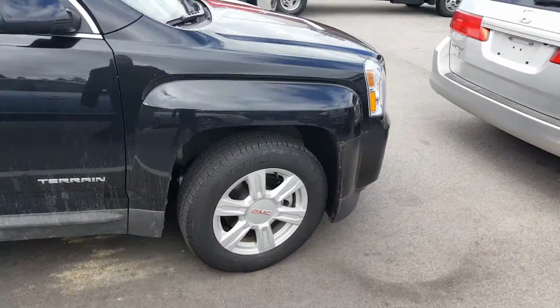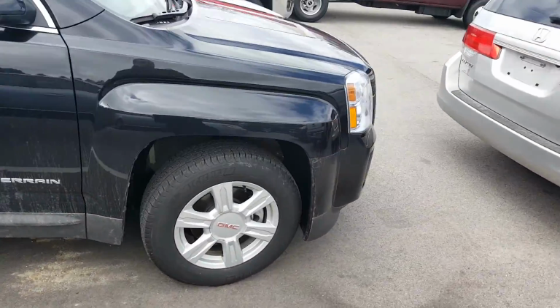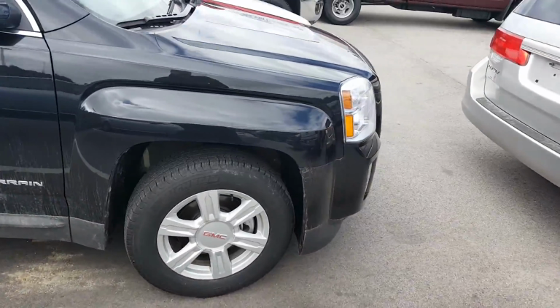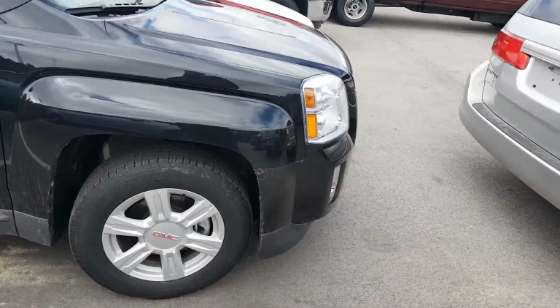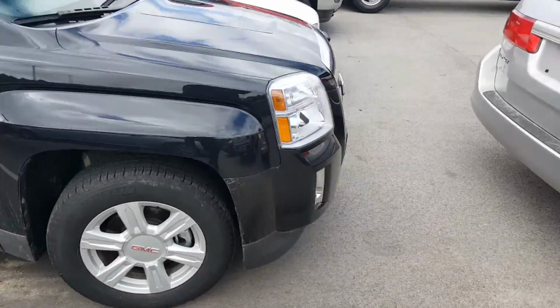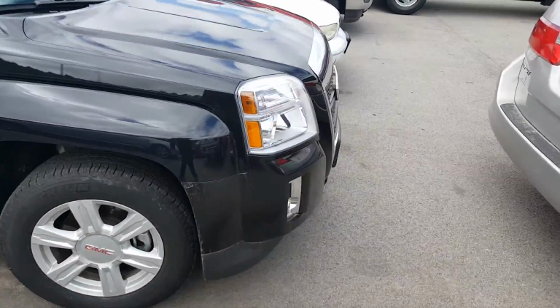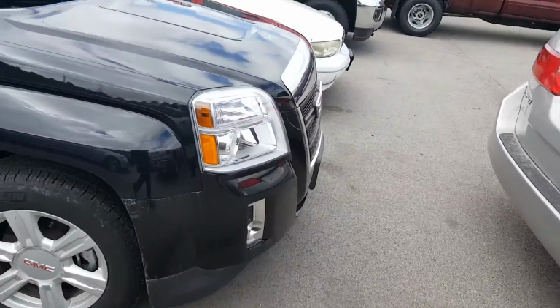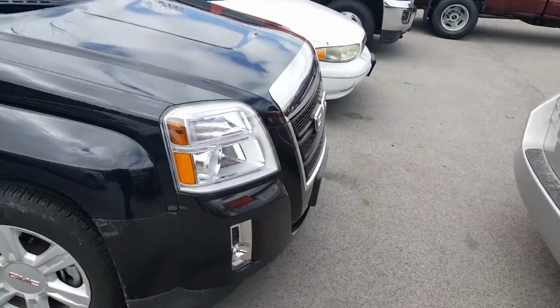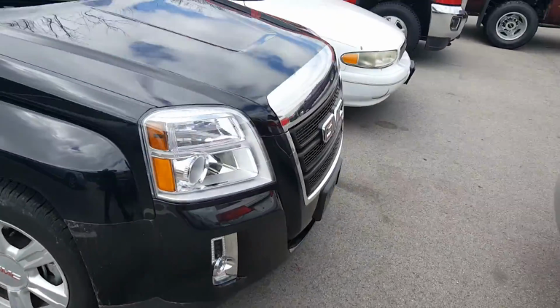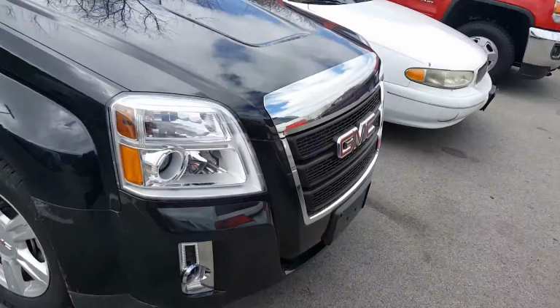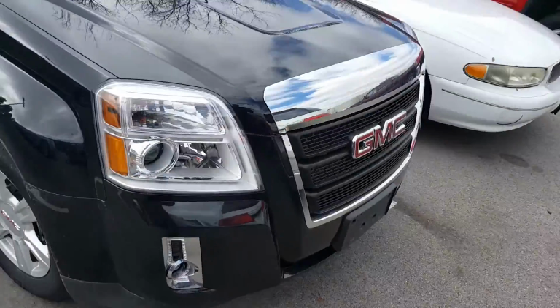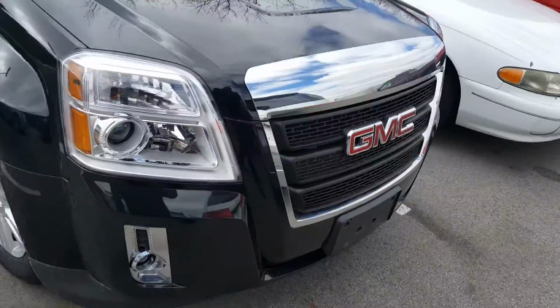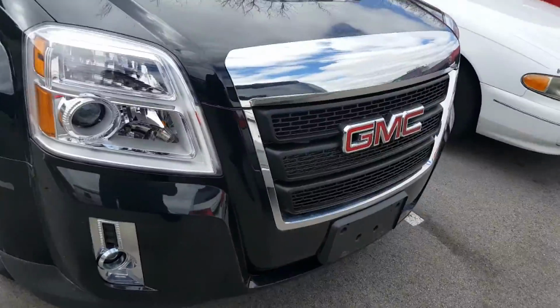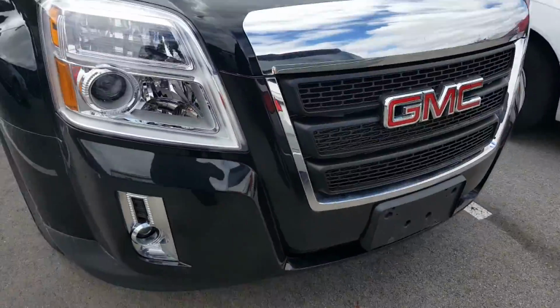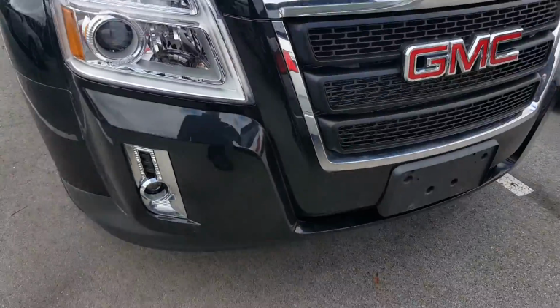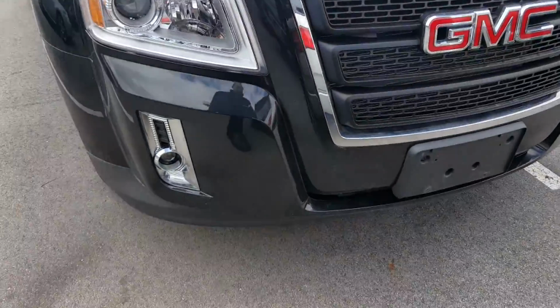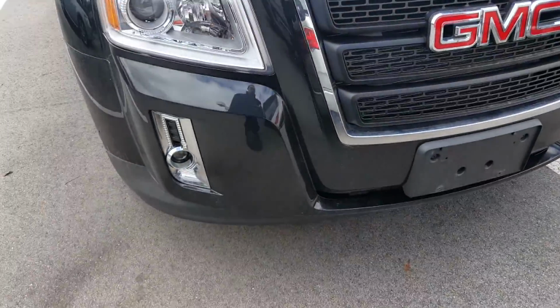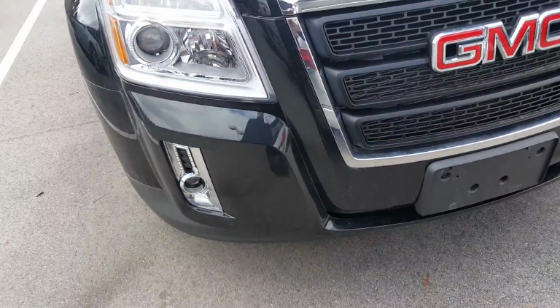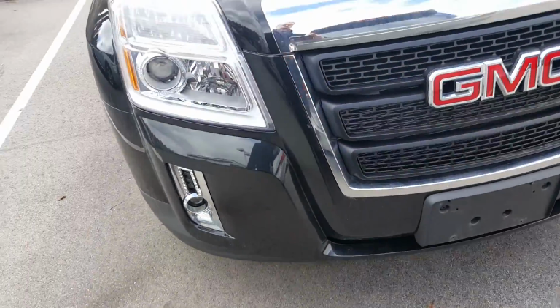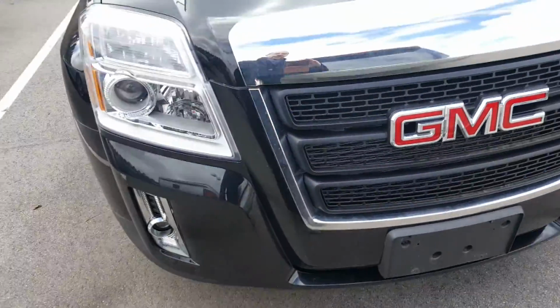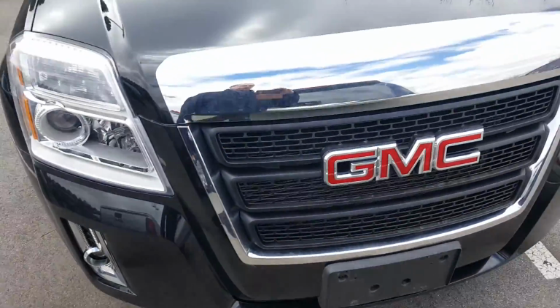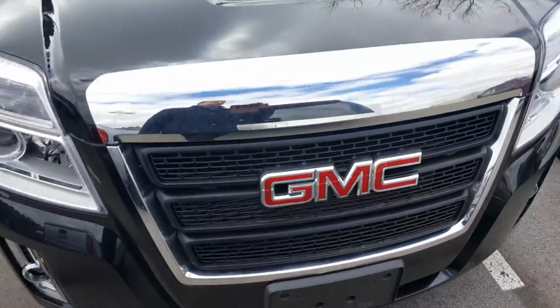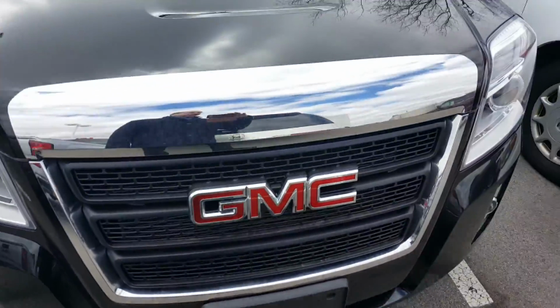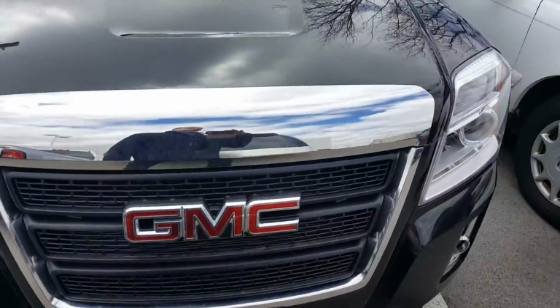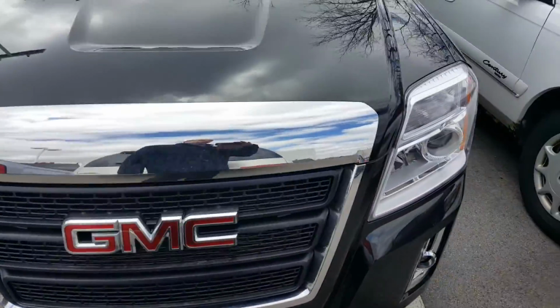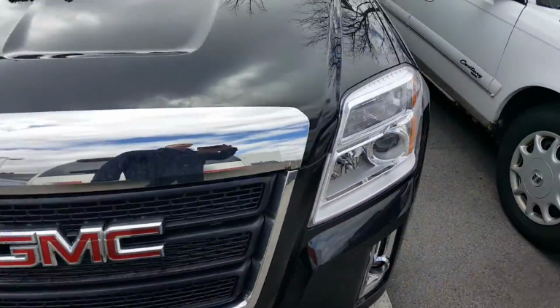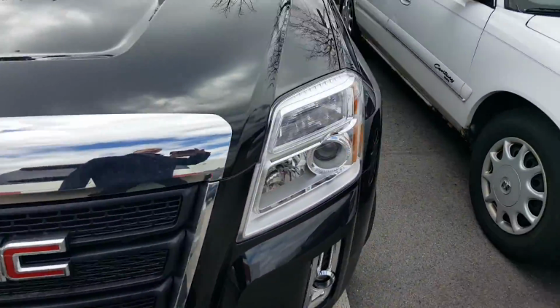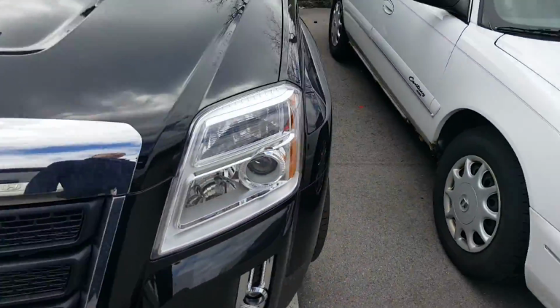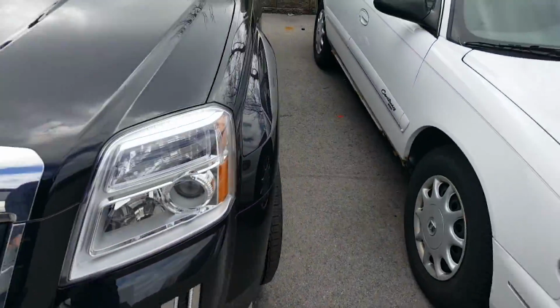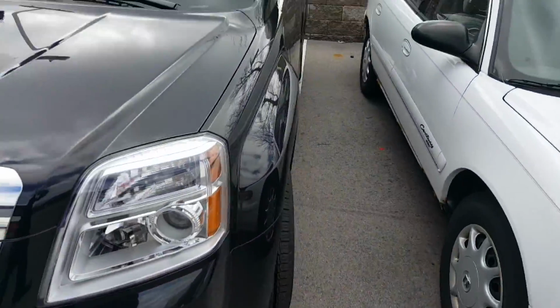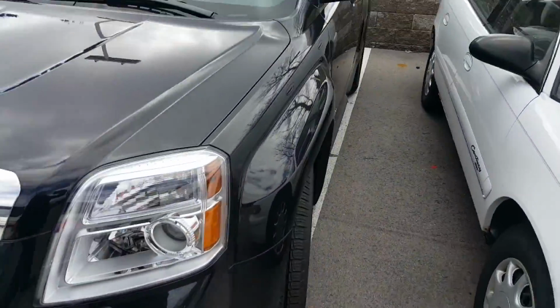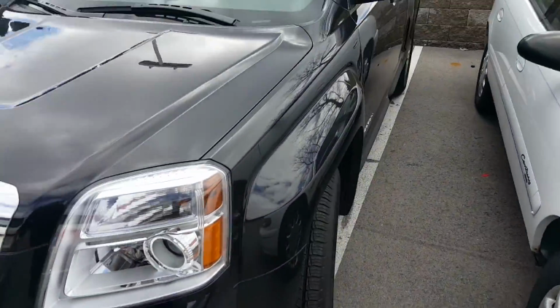Michelin tires are standard on all the Terrains. We also have headlights — notice the nice little chrome accents on it as well.